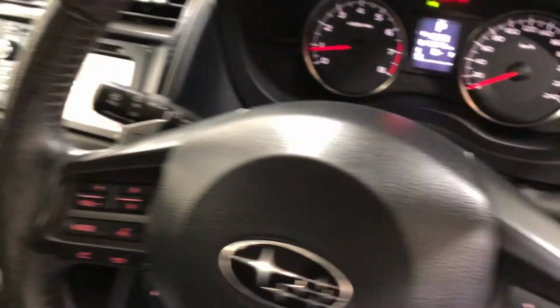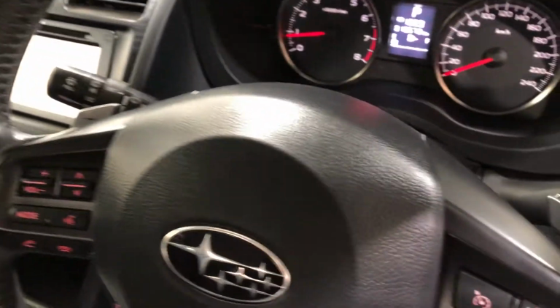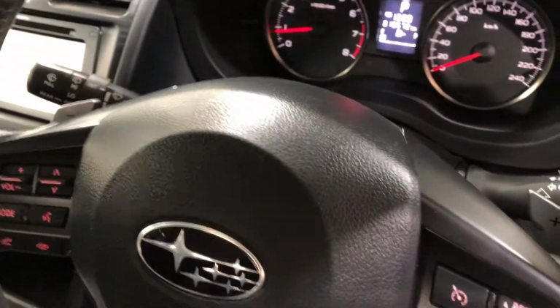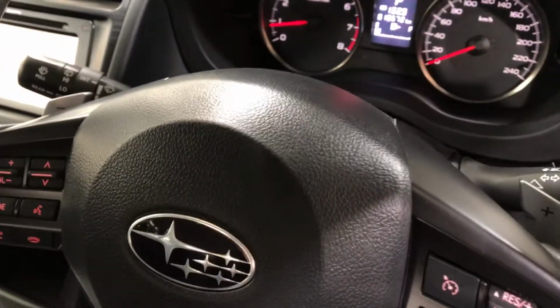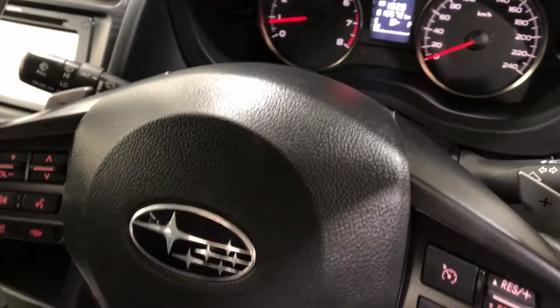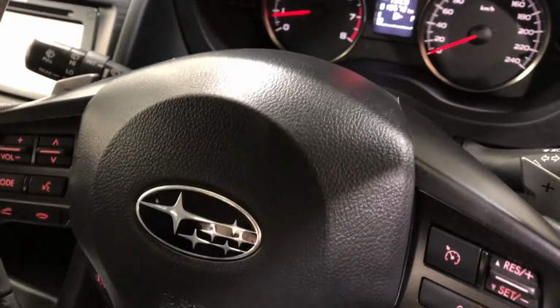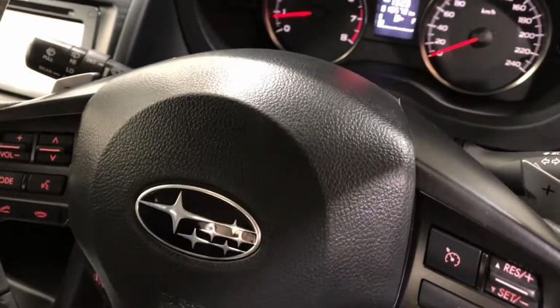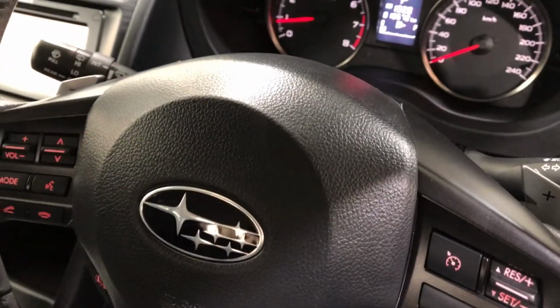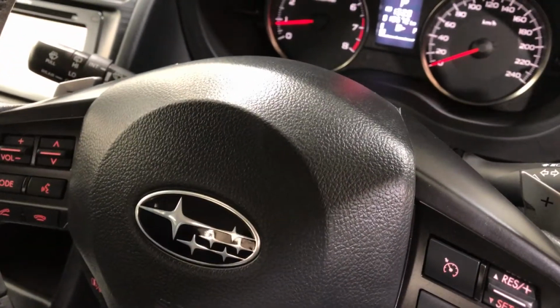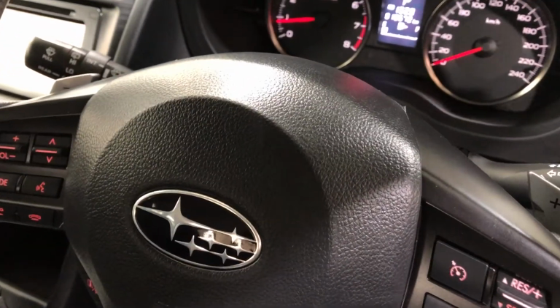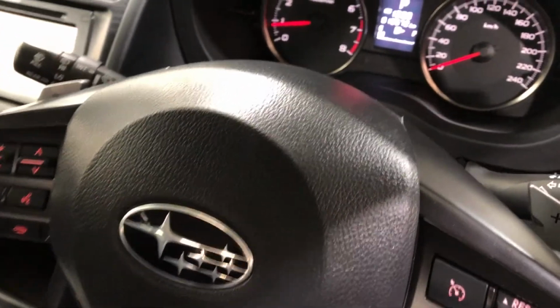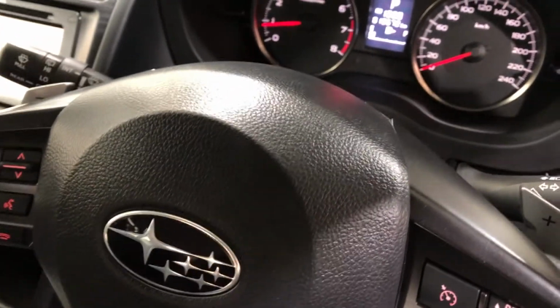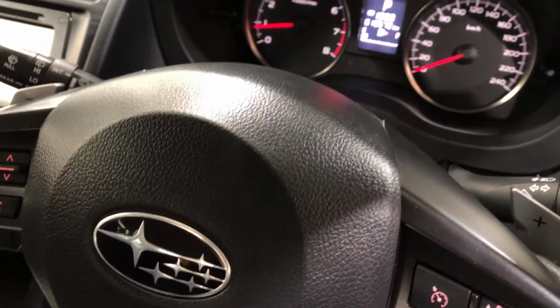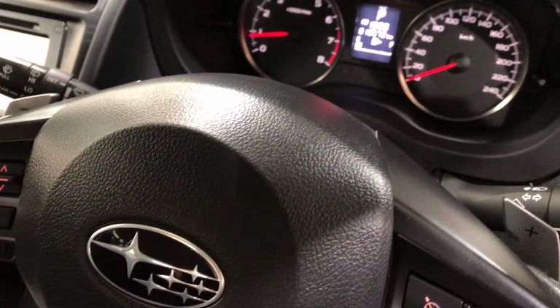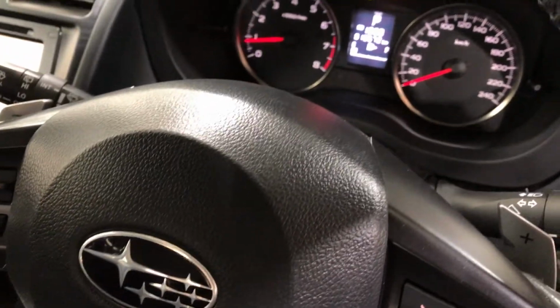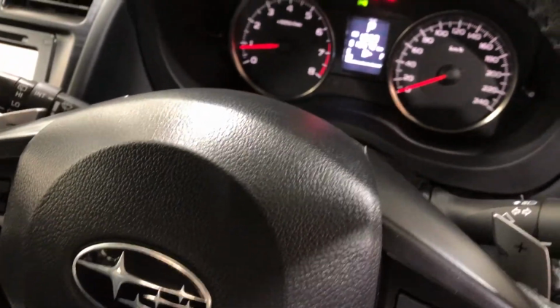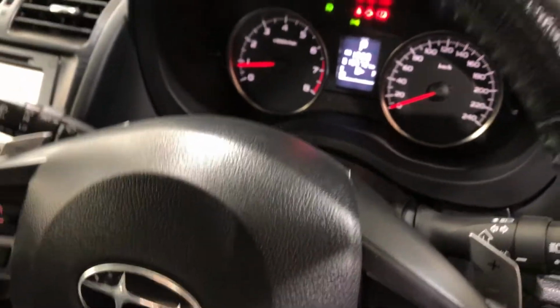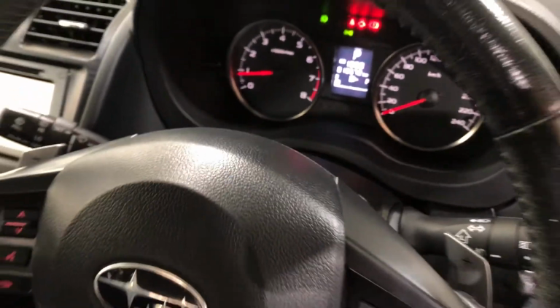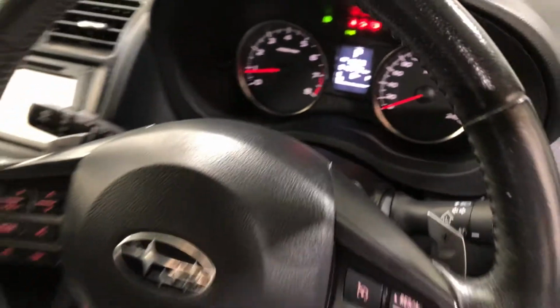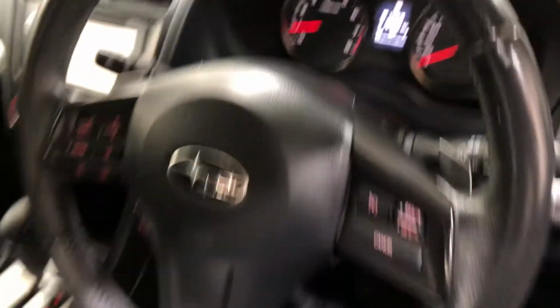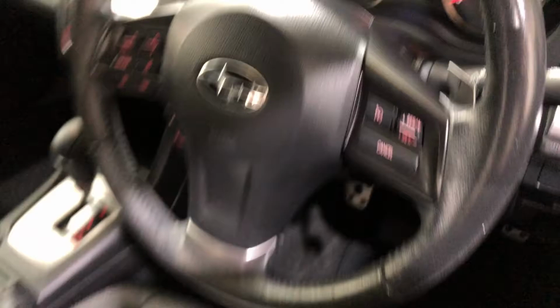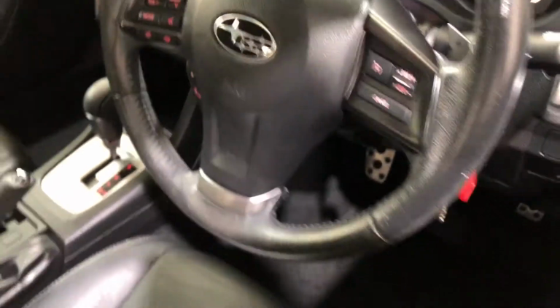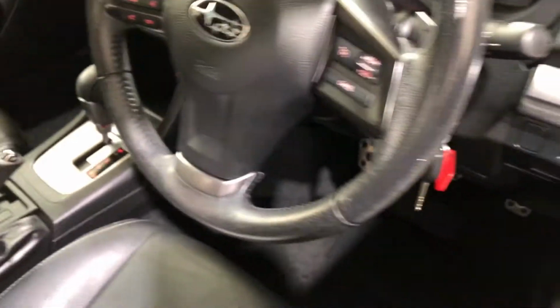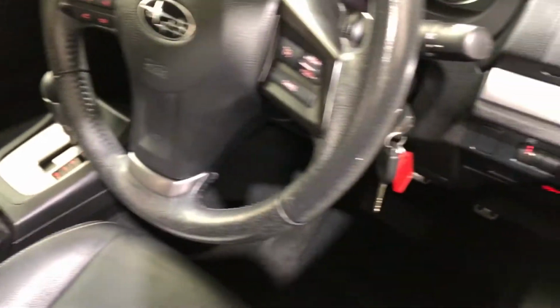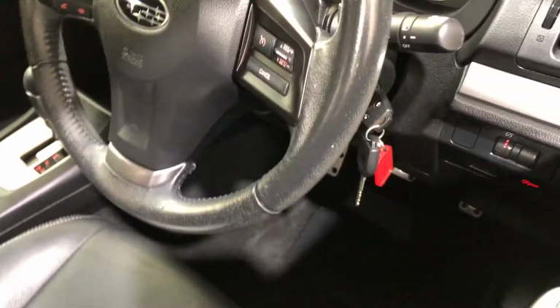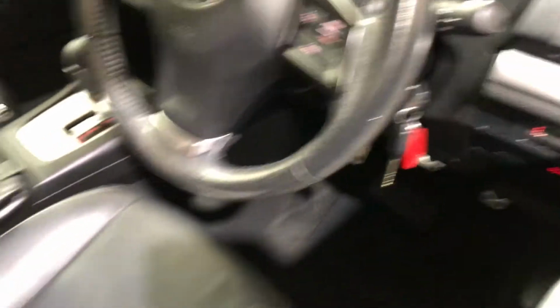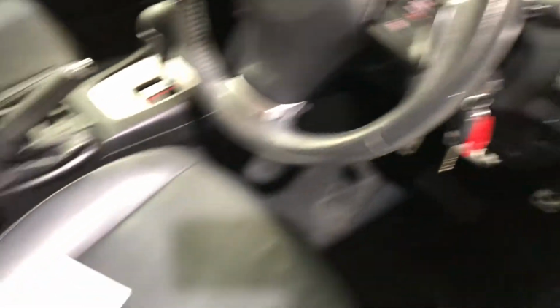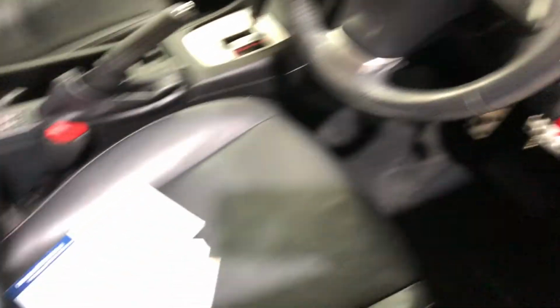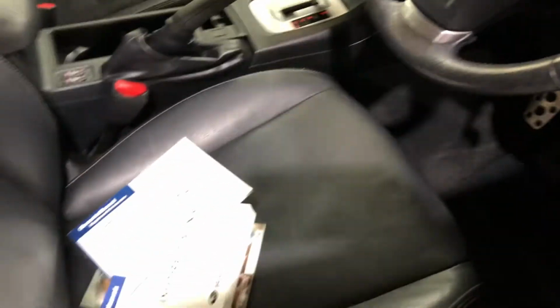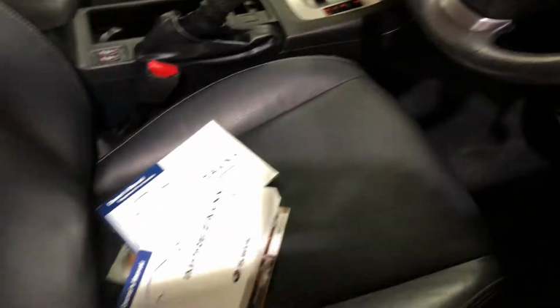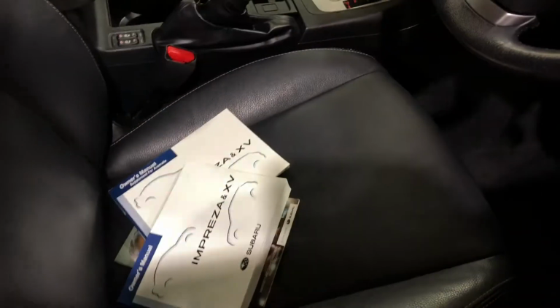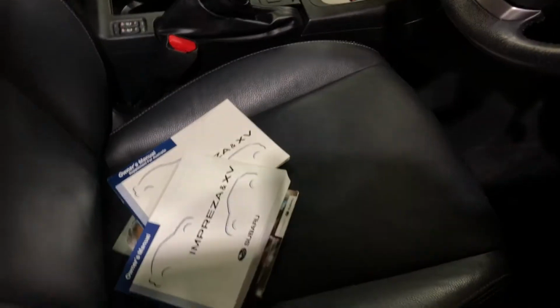This car comes with a low 19,000 kilometres on the clock and comes with a full set of keys and a full set of books.